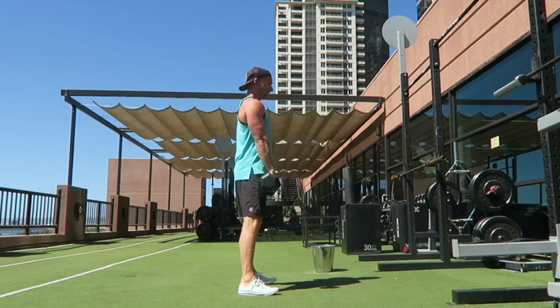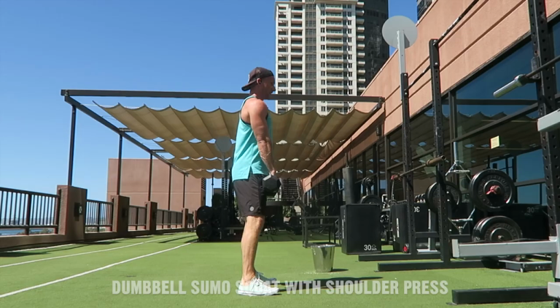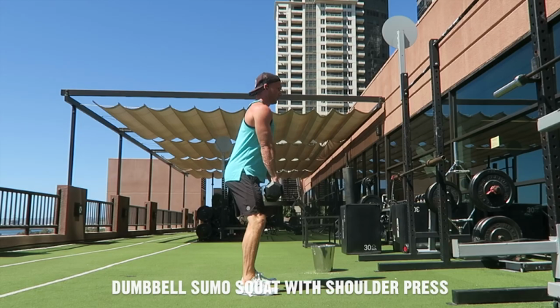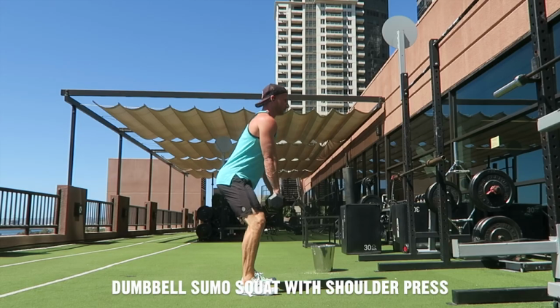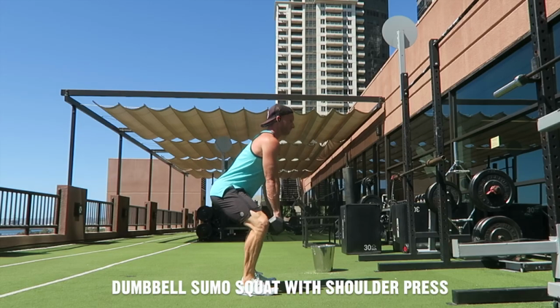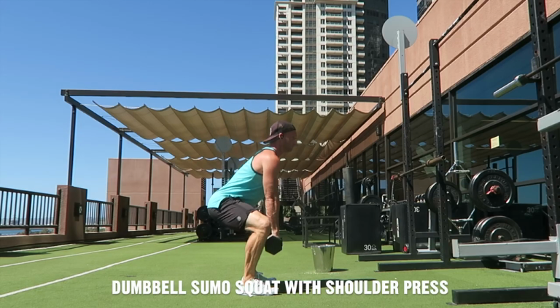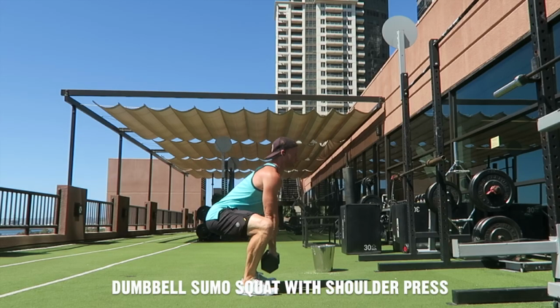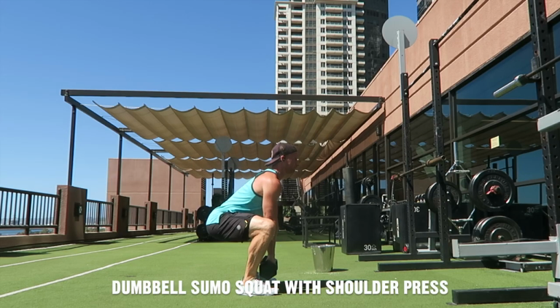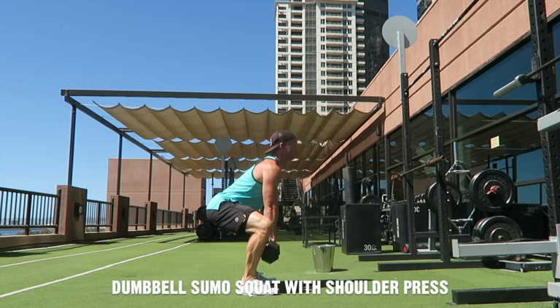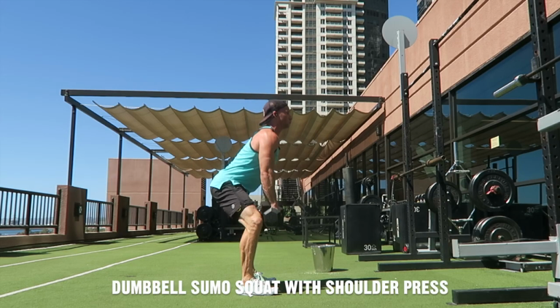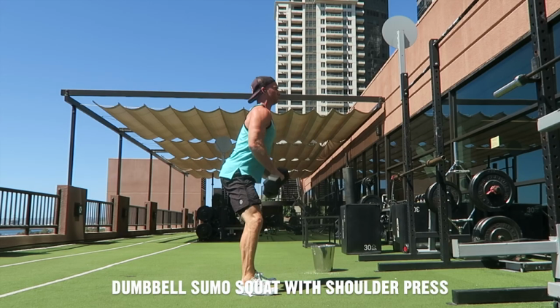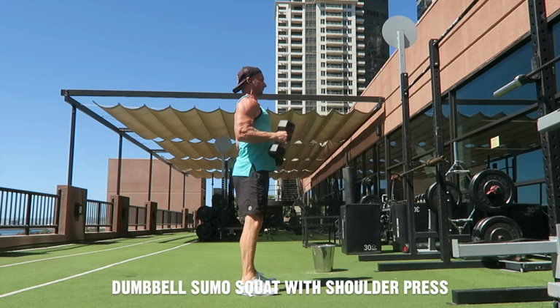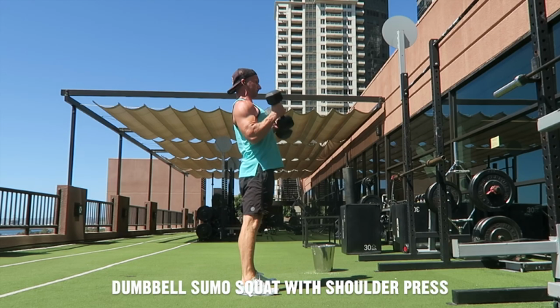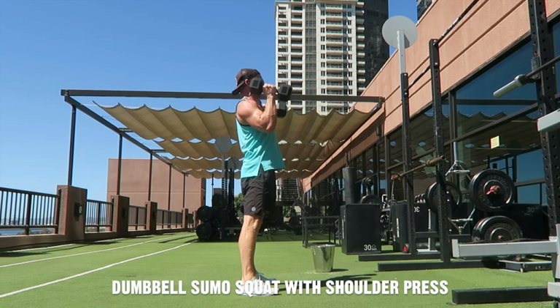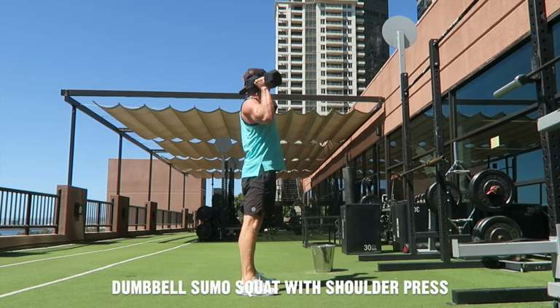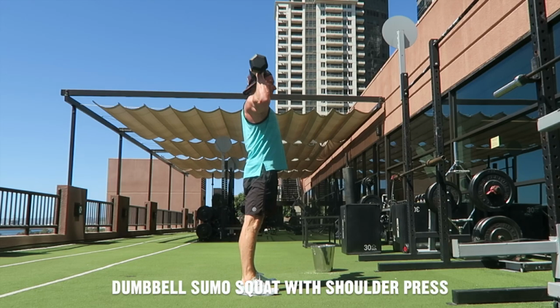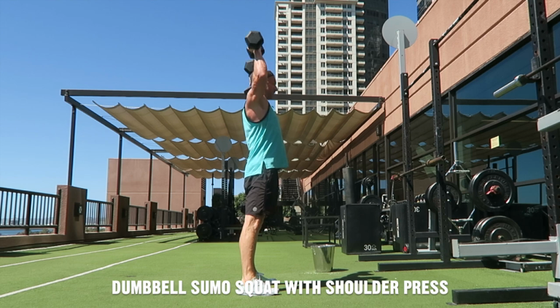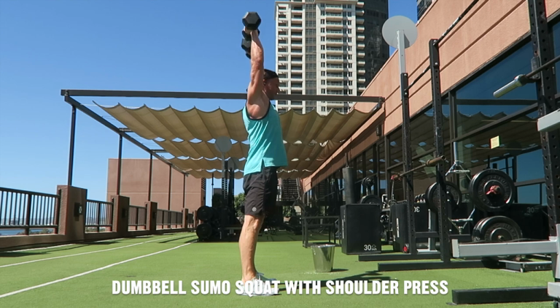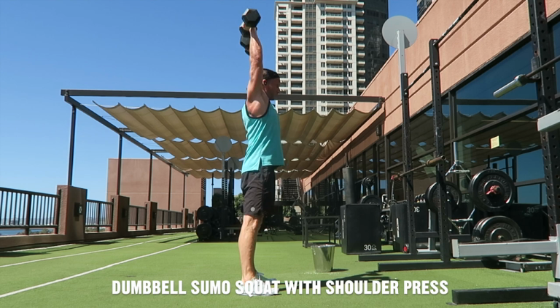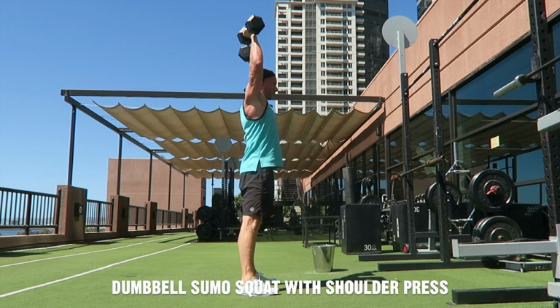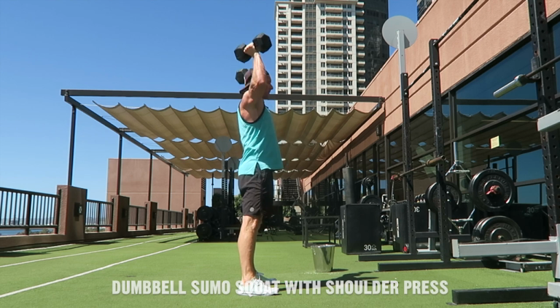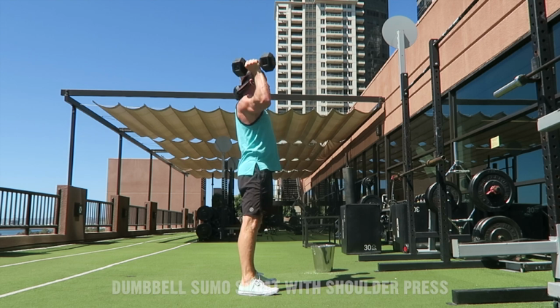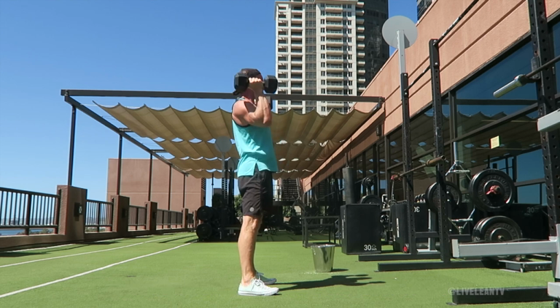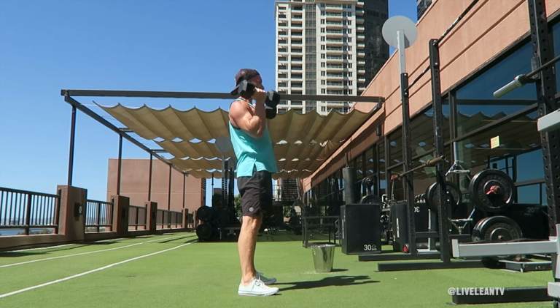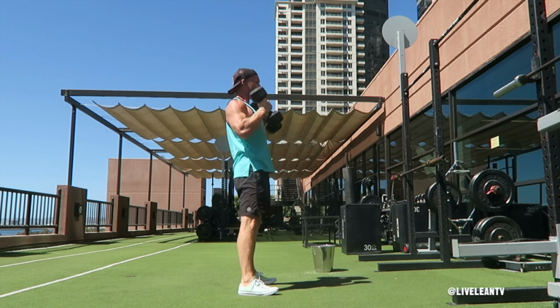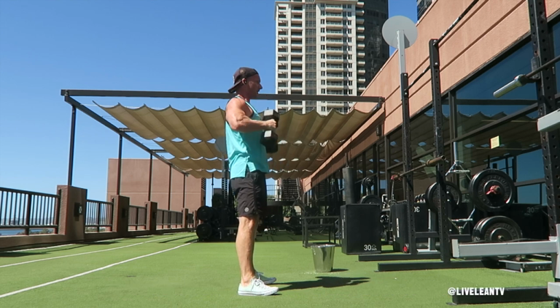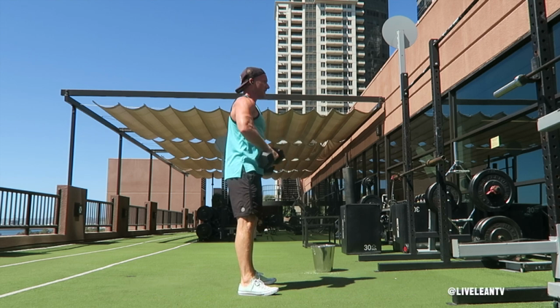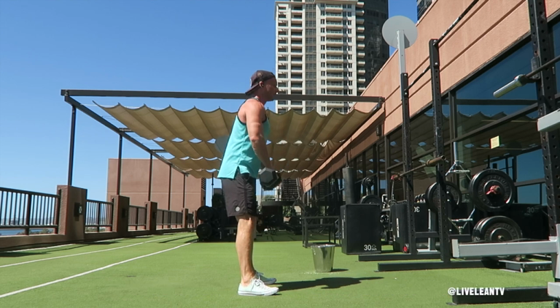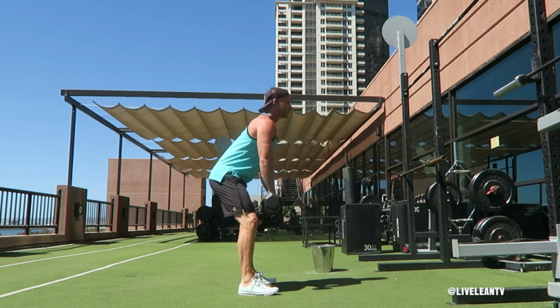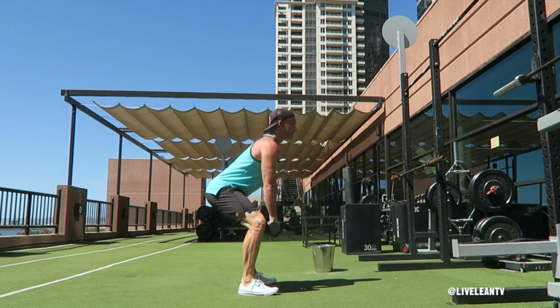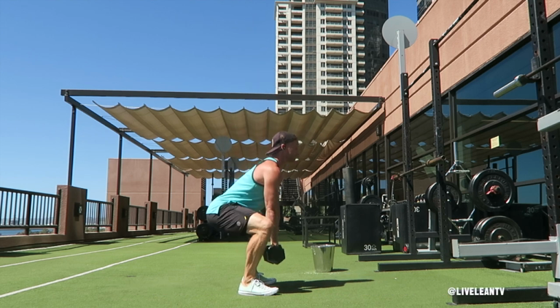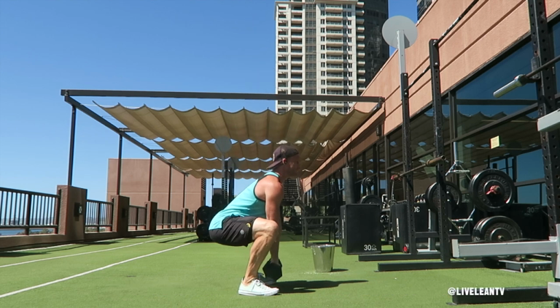The Dumbbell Sumo Squat with Shoulder Press is a total body movement that targets the muscles in the legs, glutes, and shoulders.